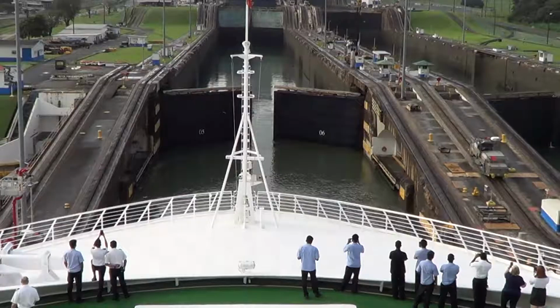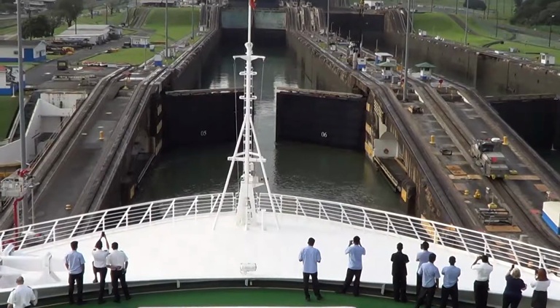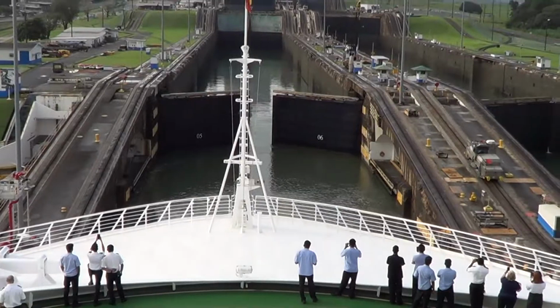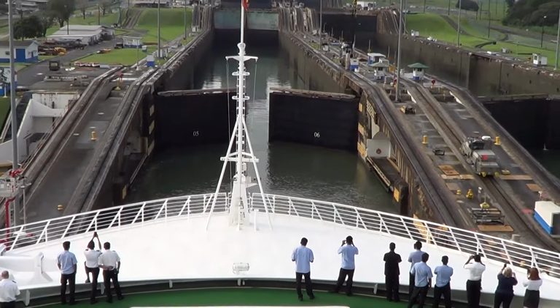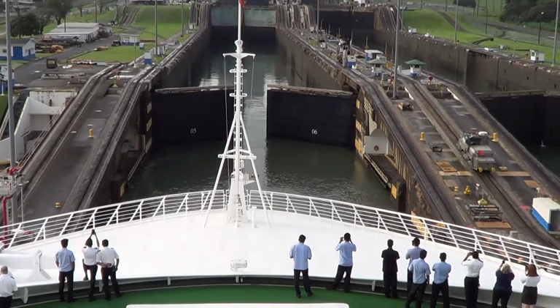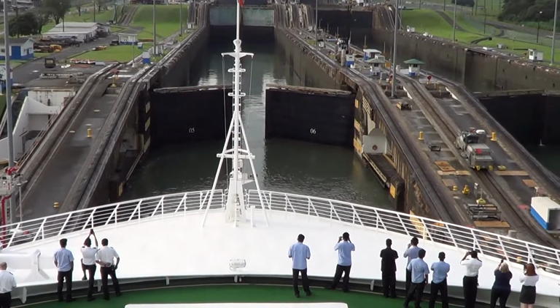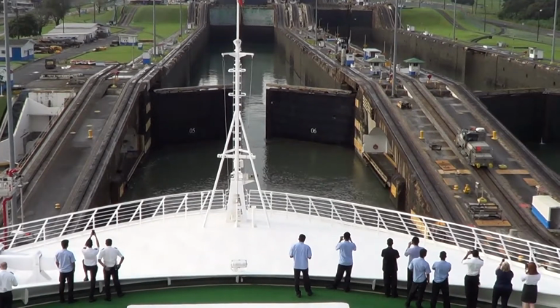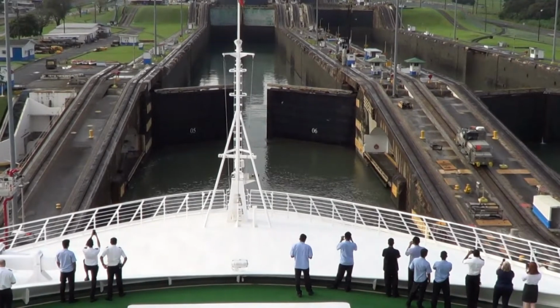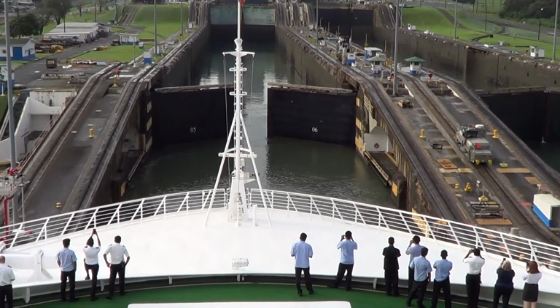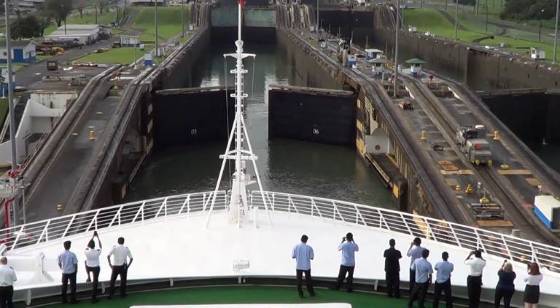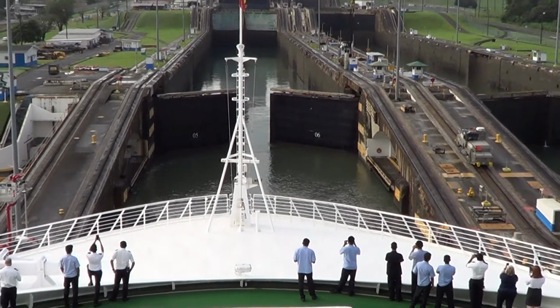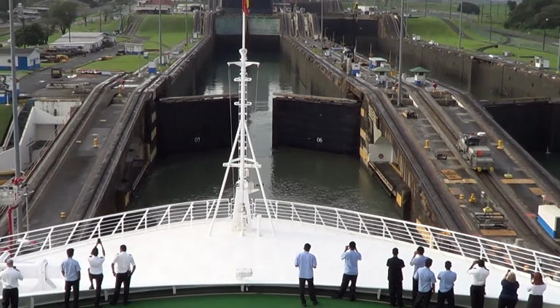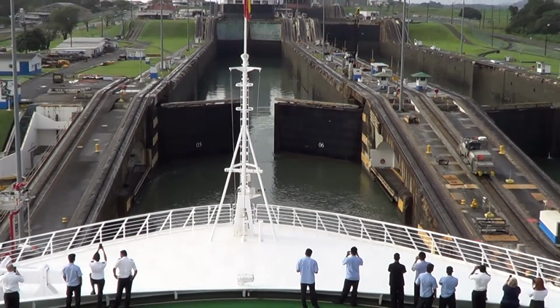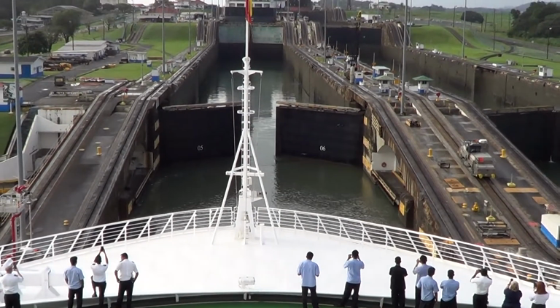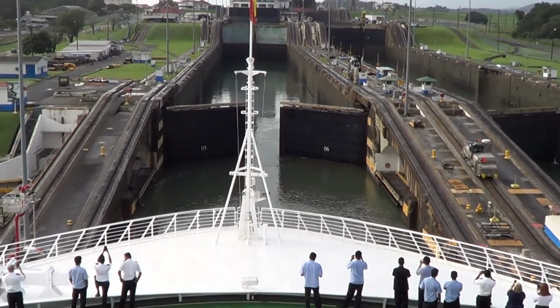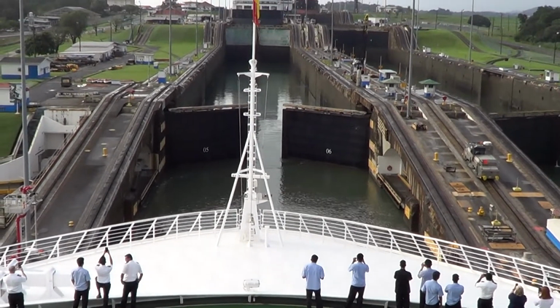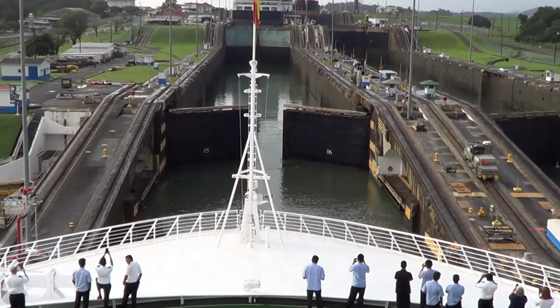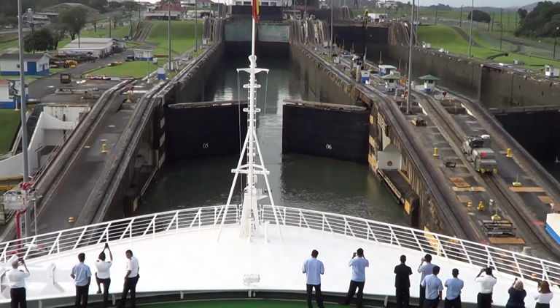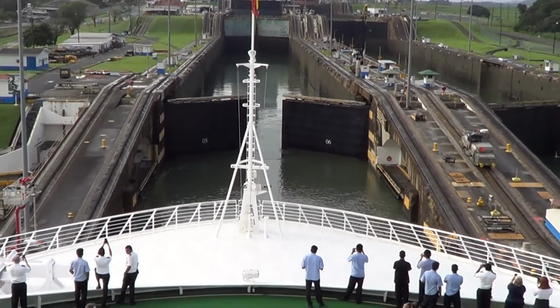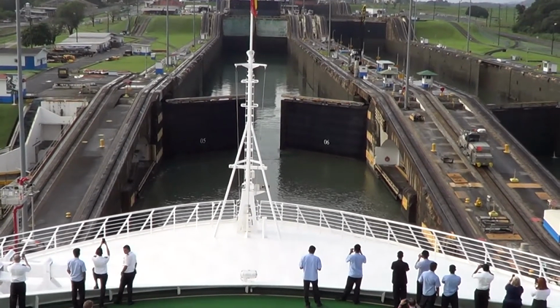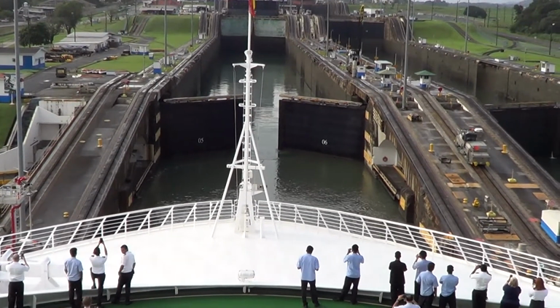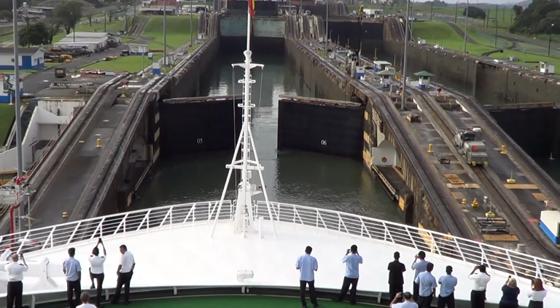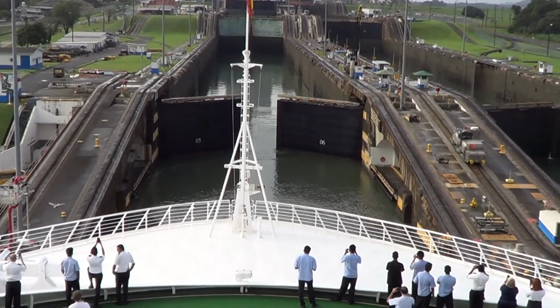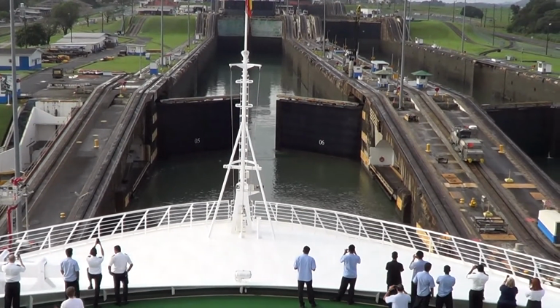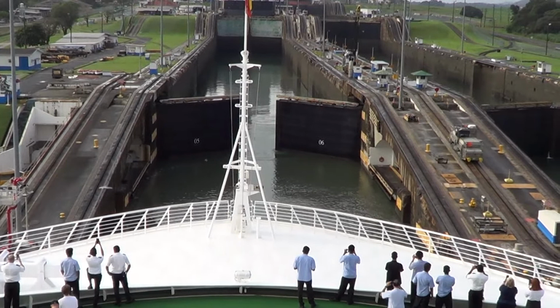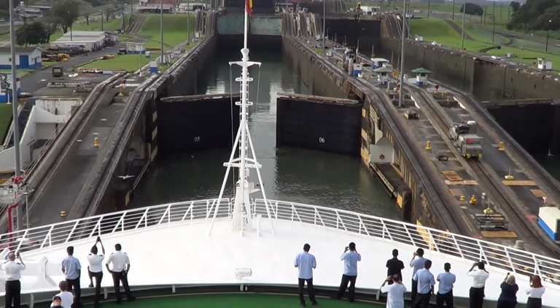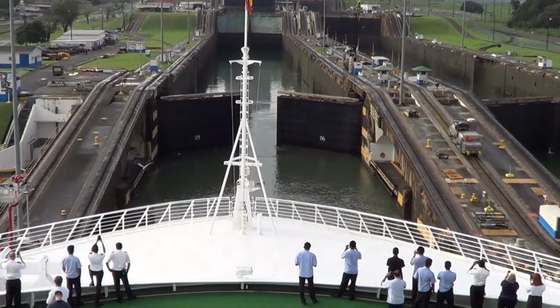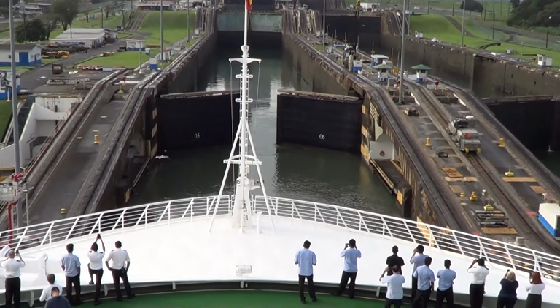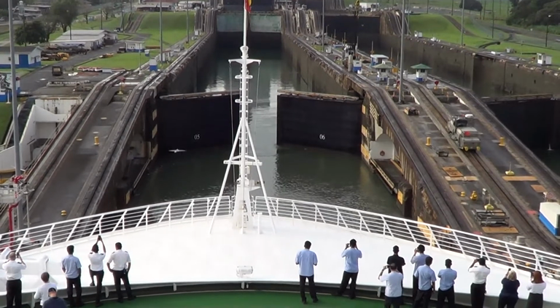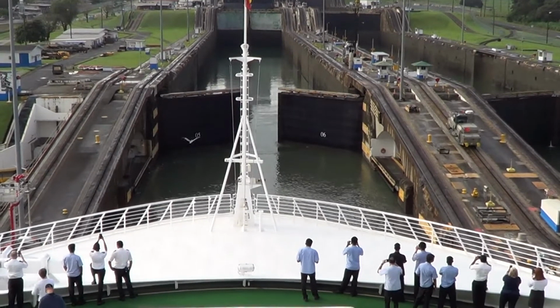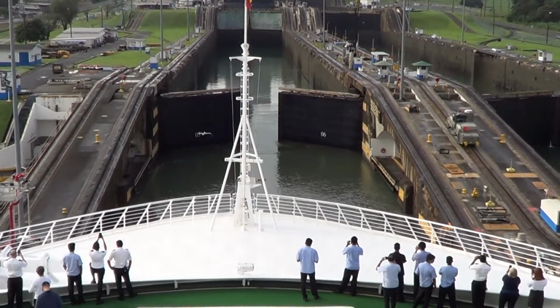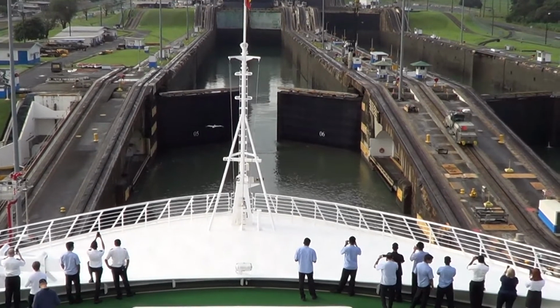They are not mitered — there's just one gate going across. These gates were made in Italy.